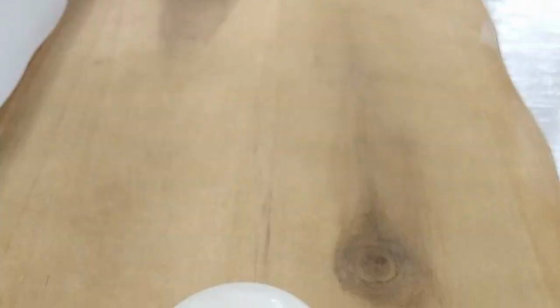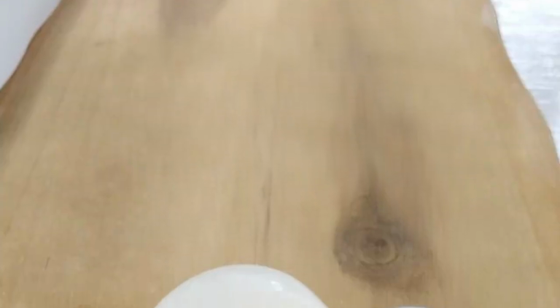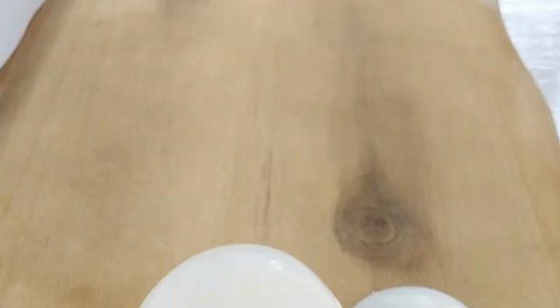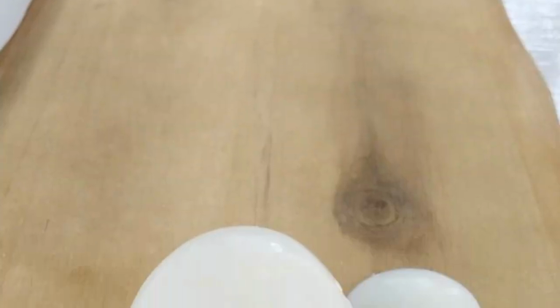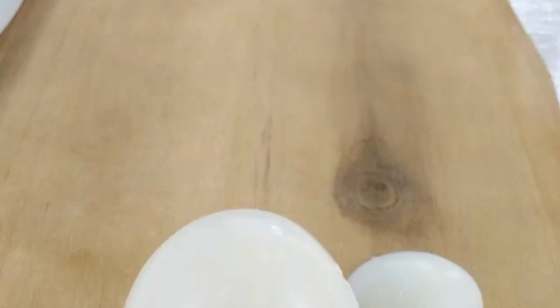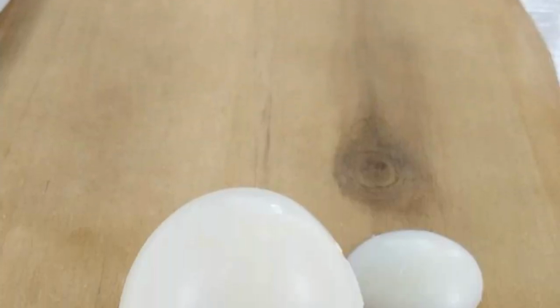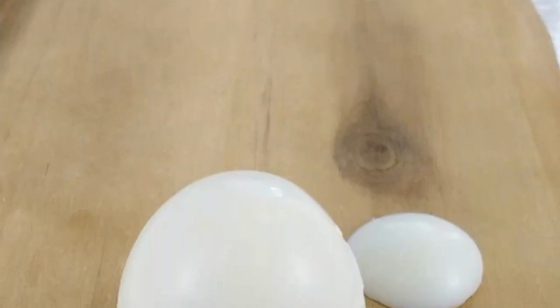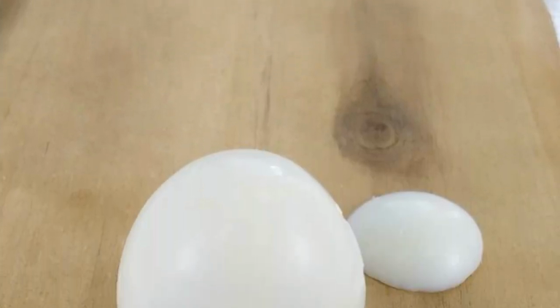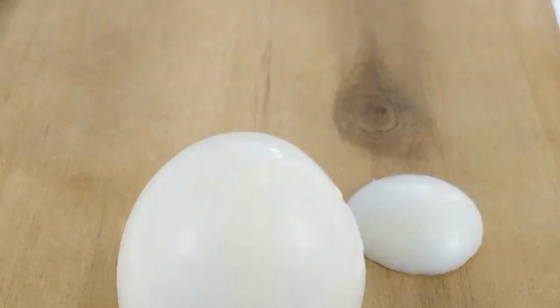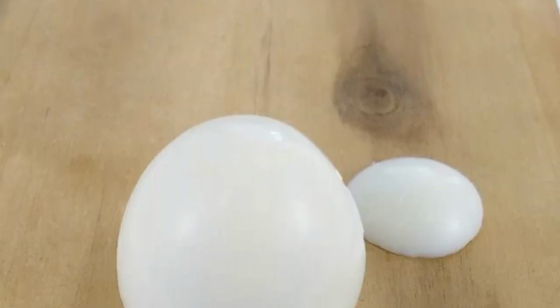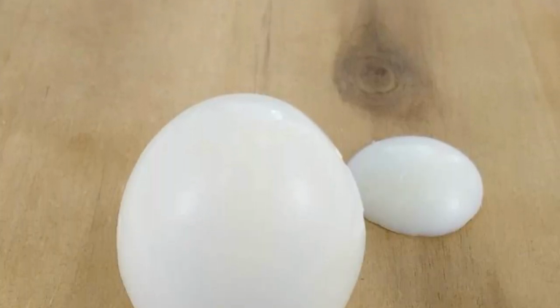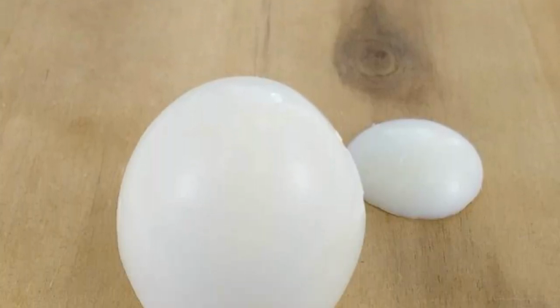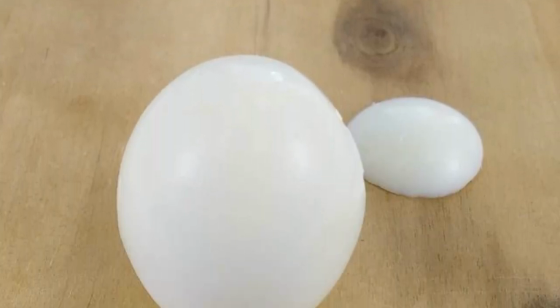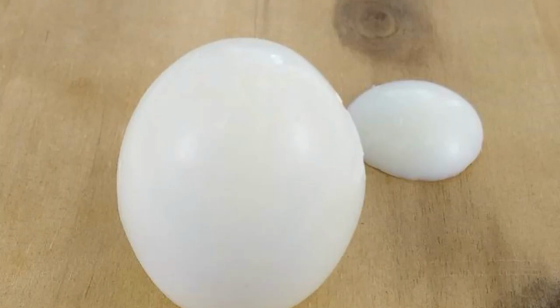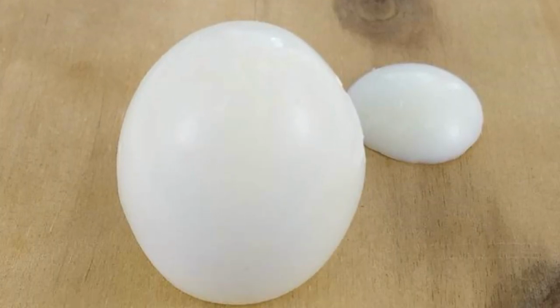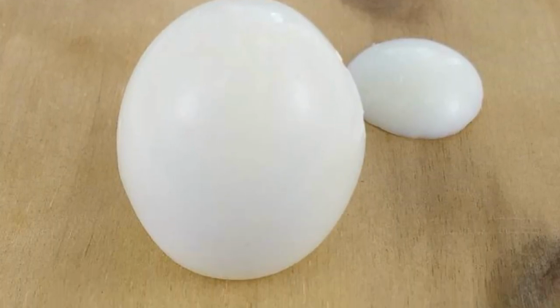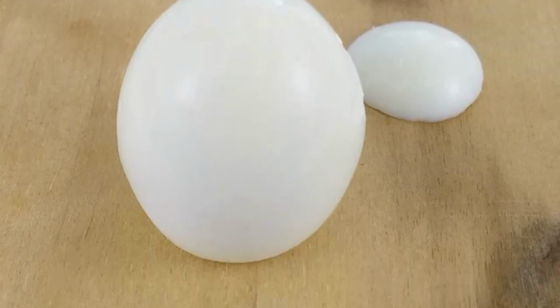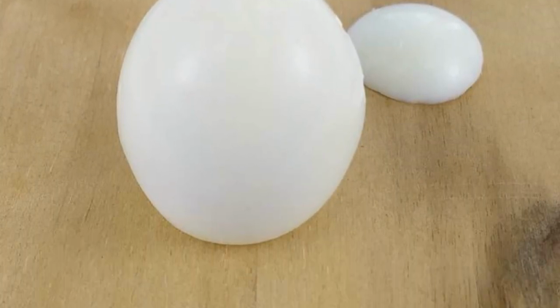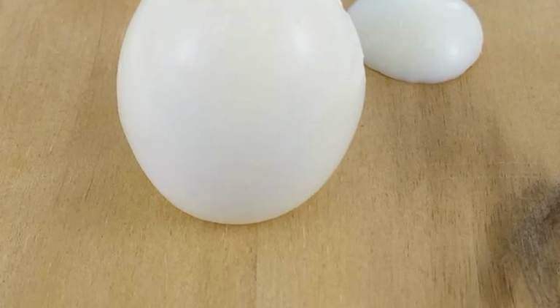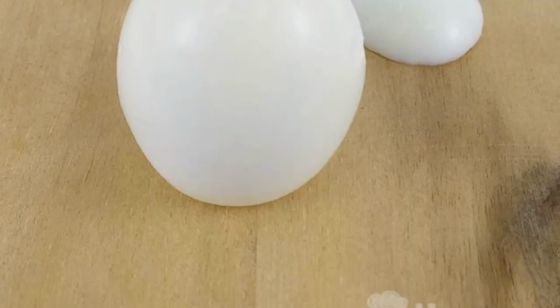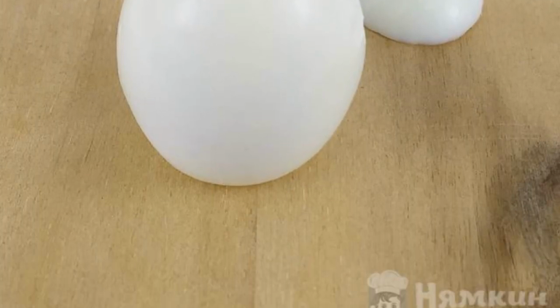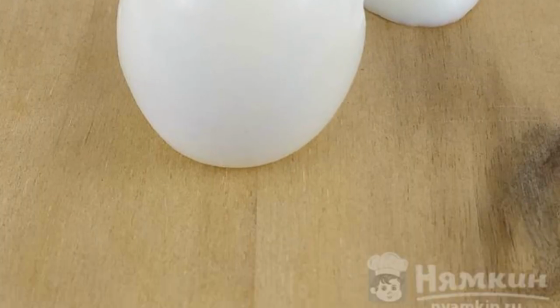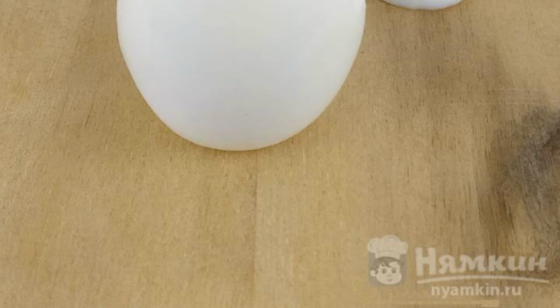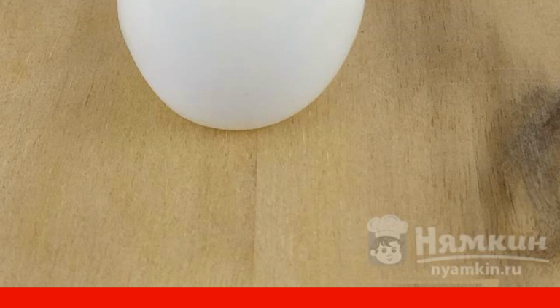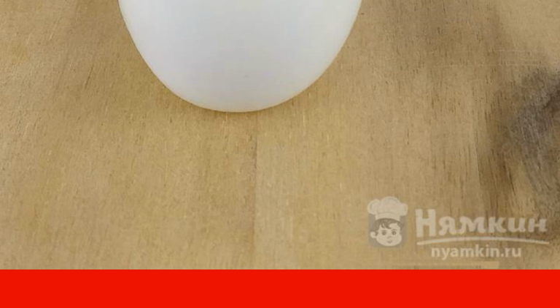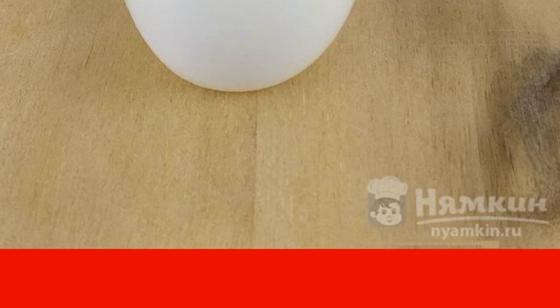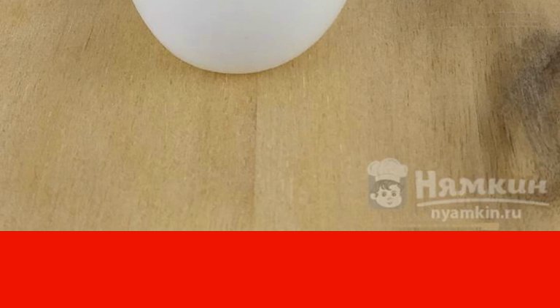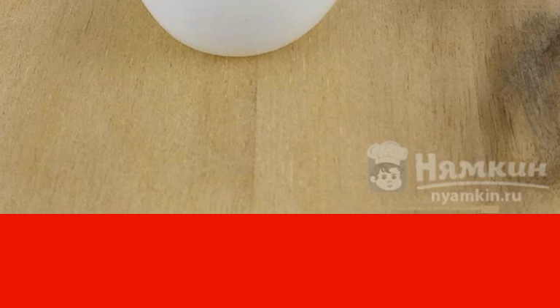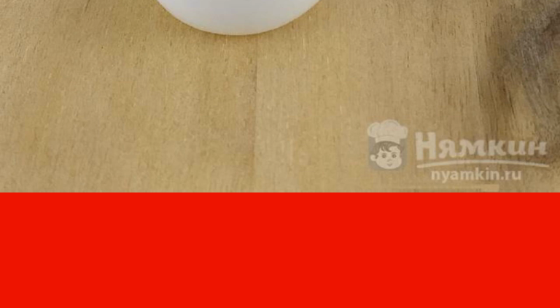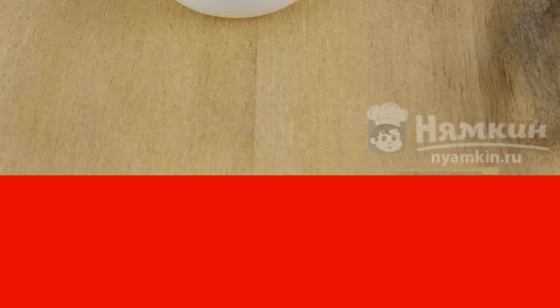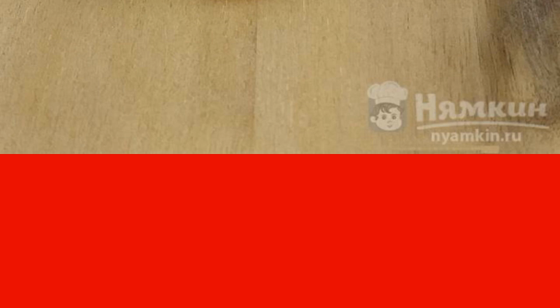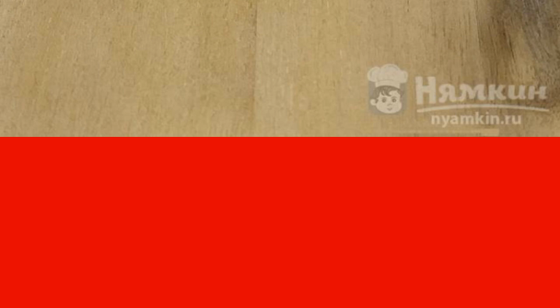To begin with, boil the eggs in water. Cook for 9 minutes. Then peel them from the shell.